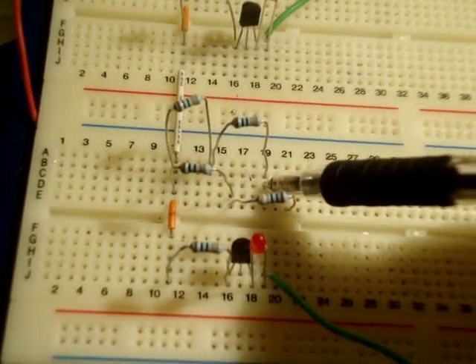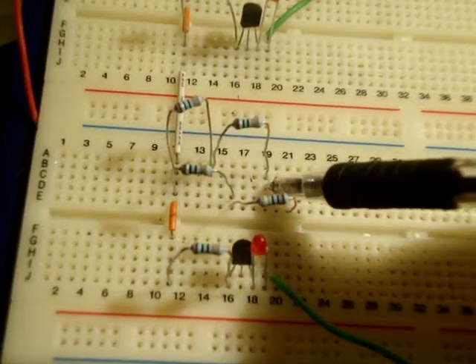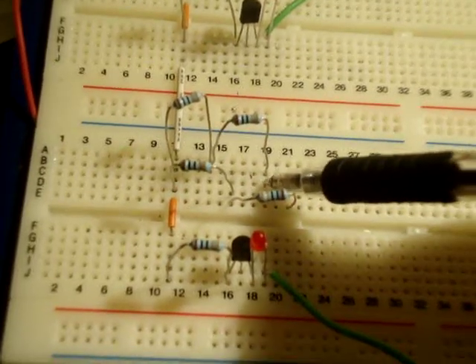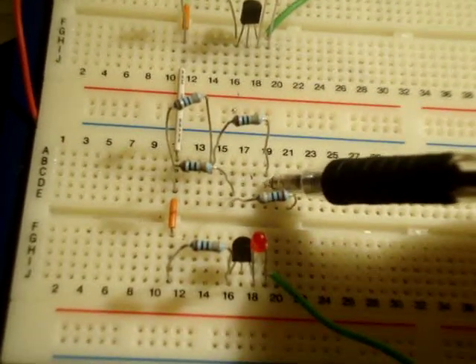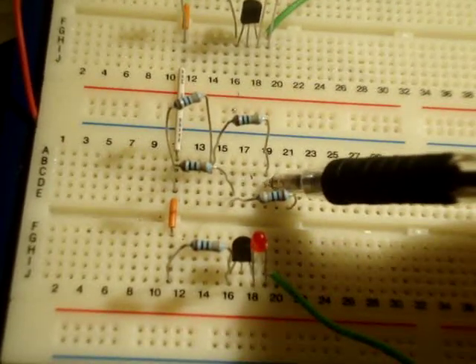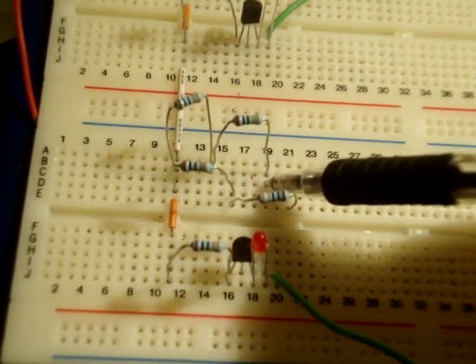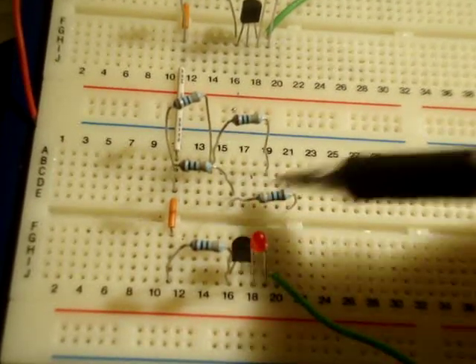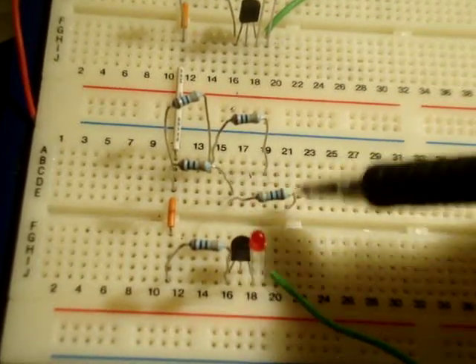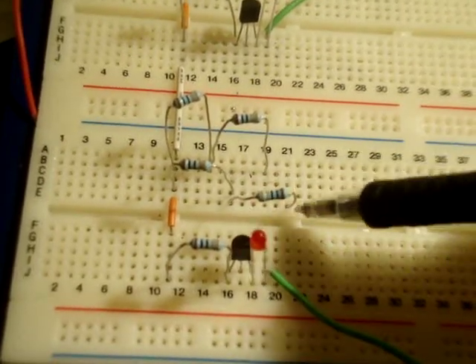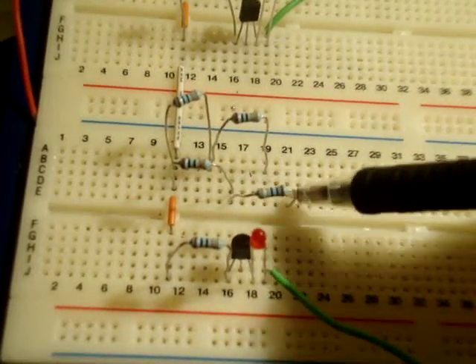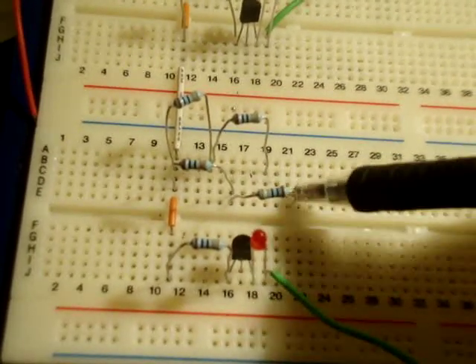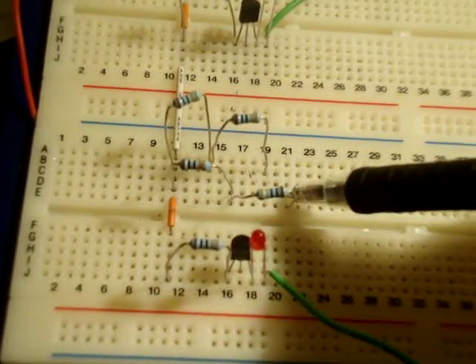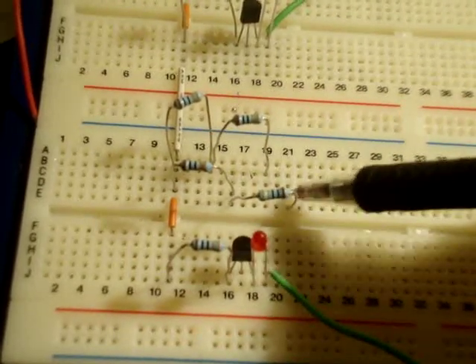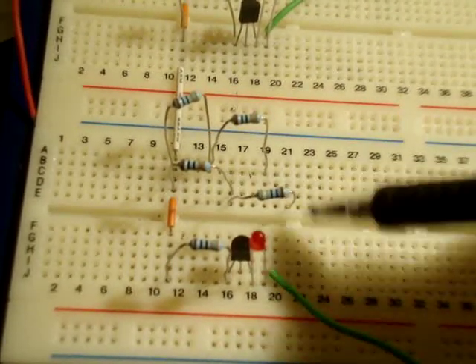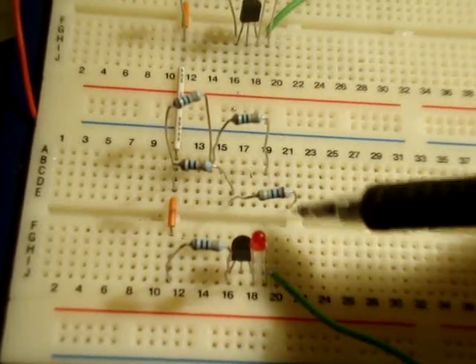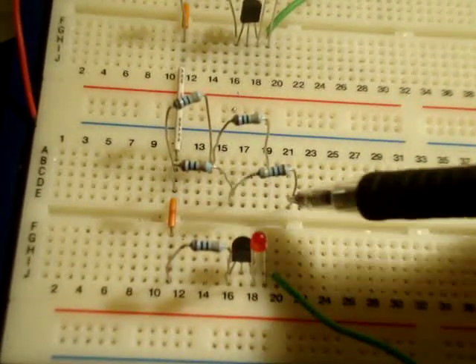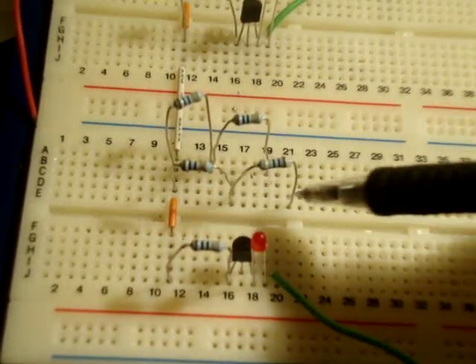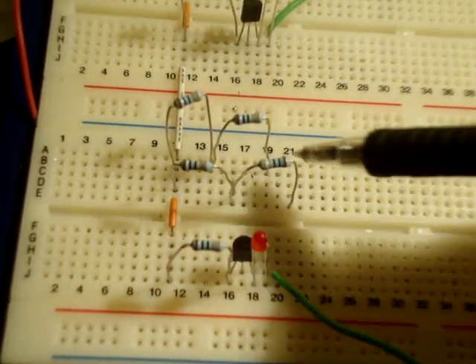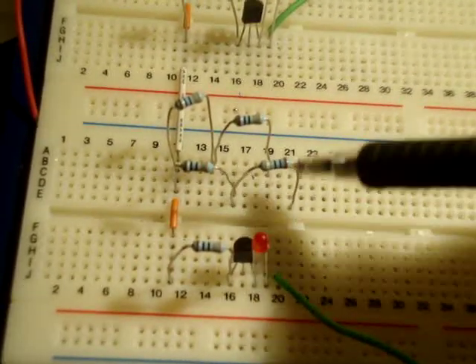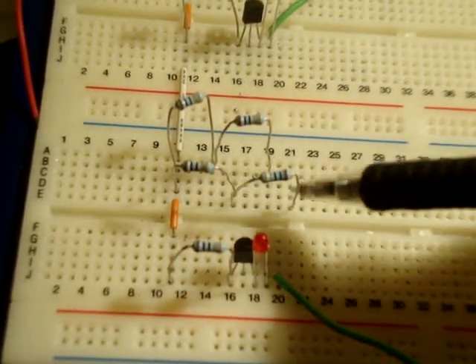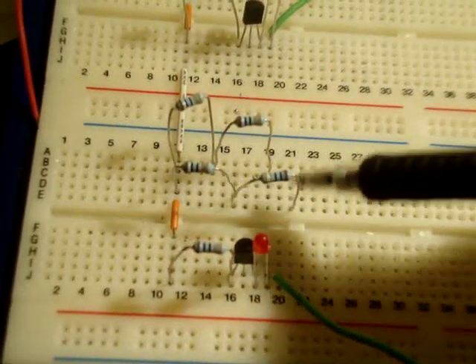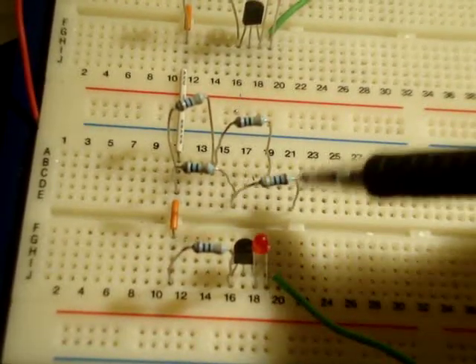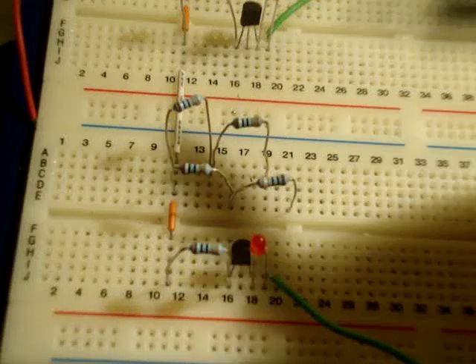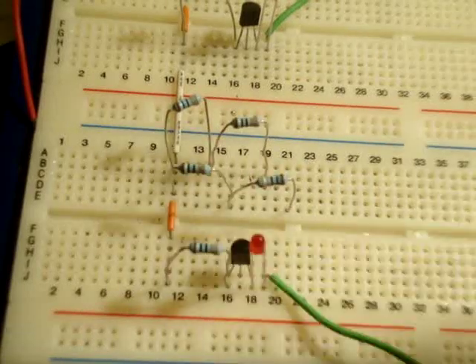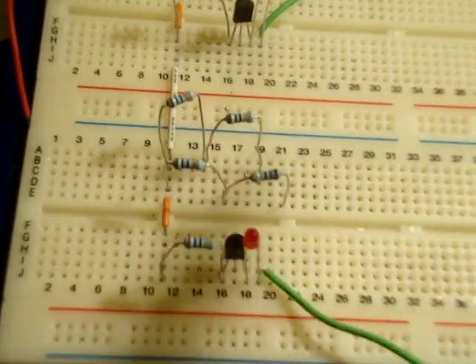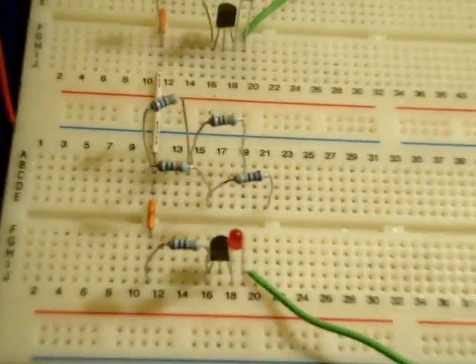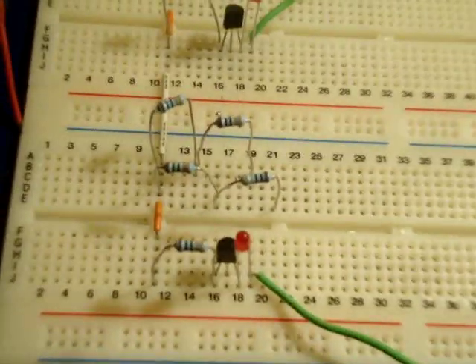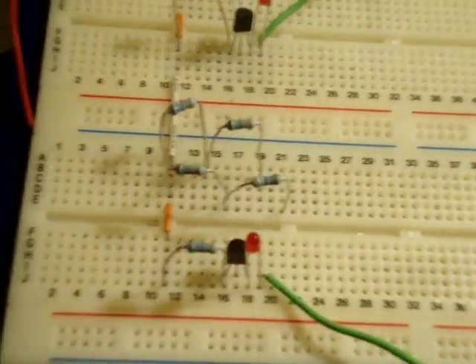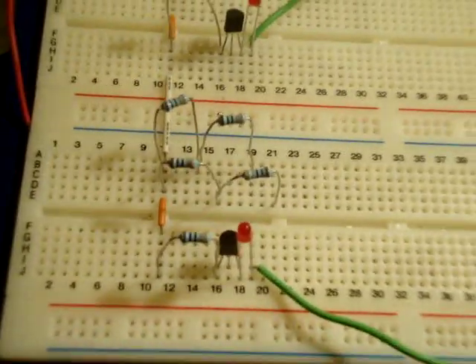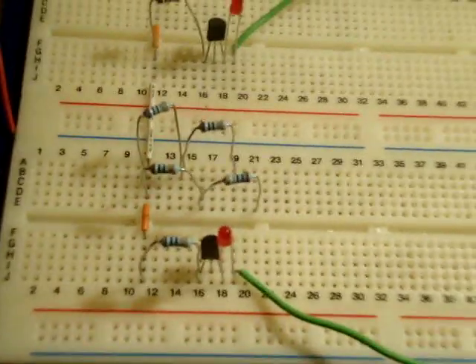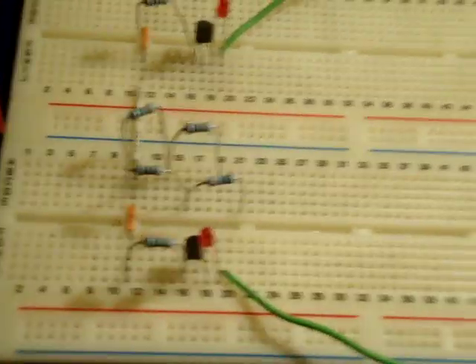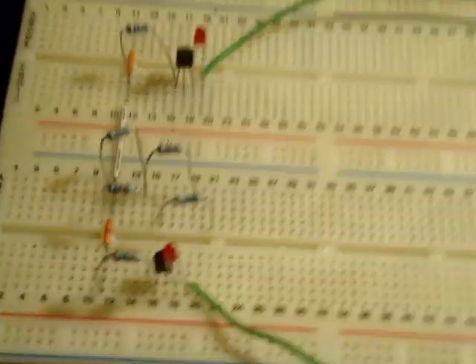Notice the output here and the output here are not in line — they're separate, they're not on the same point.